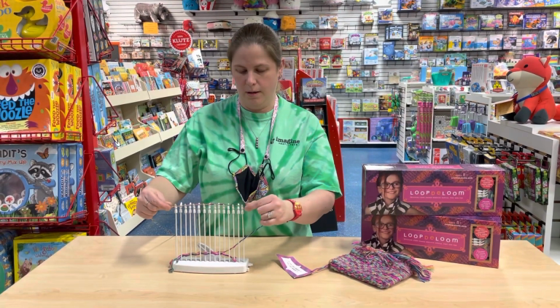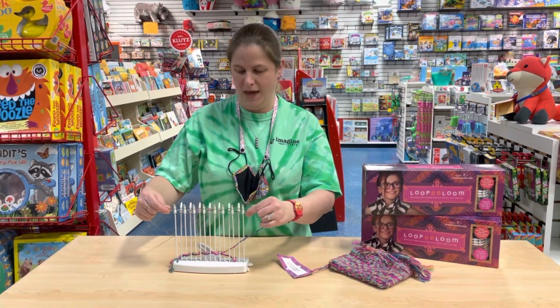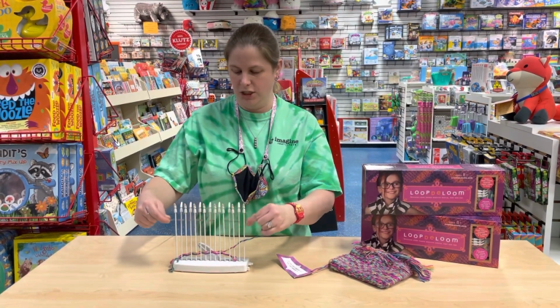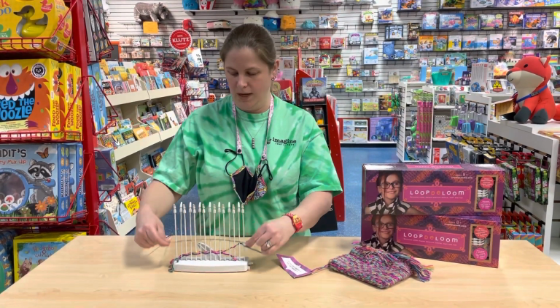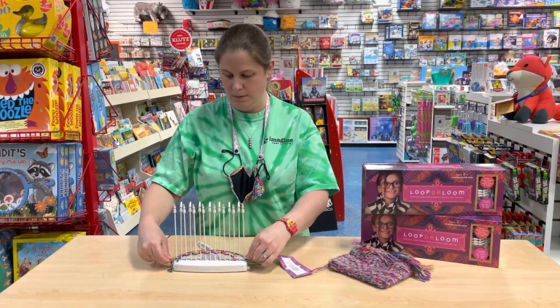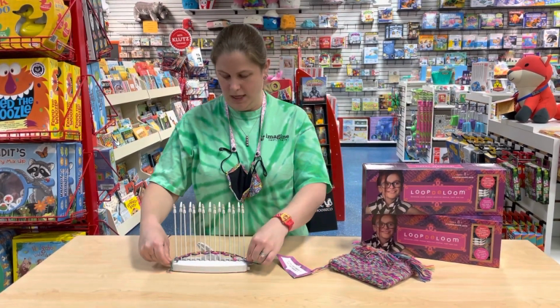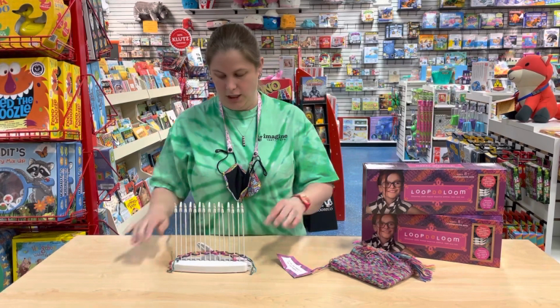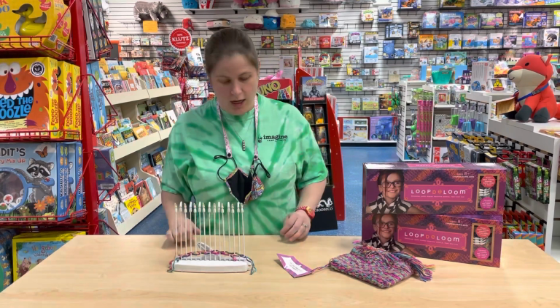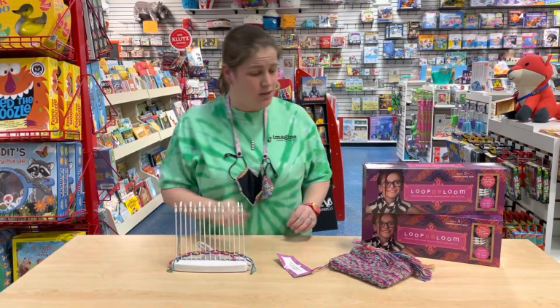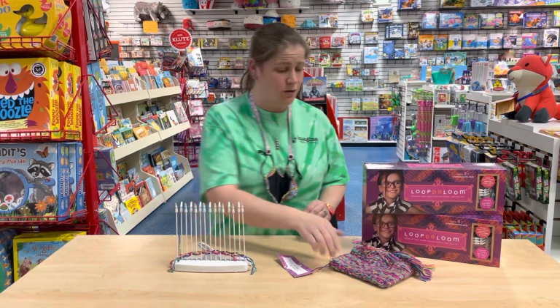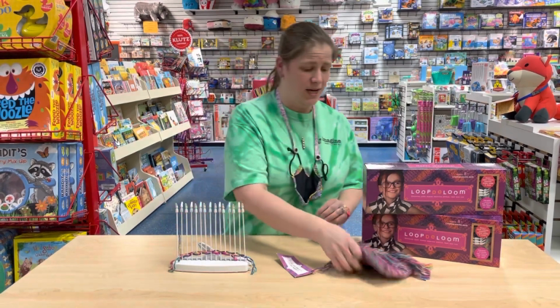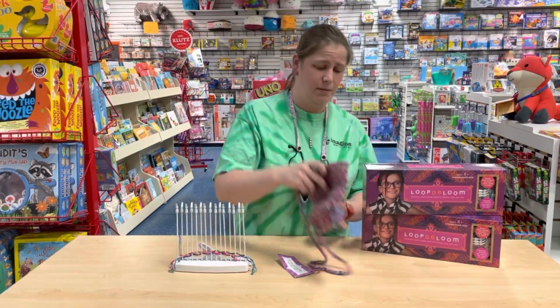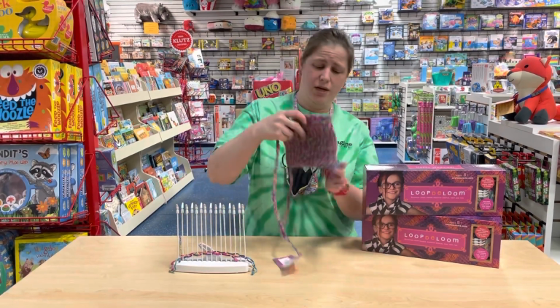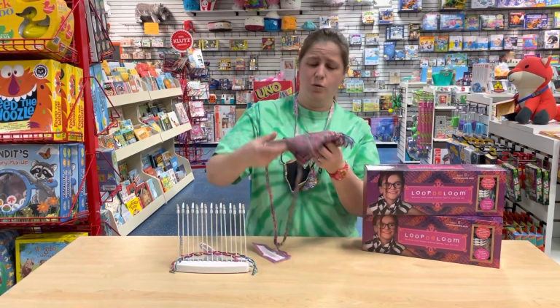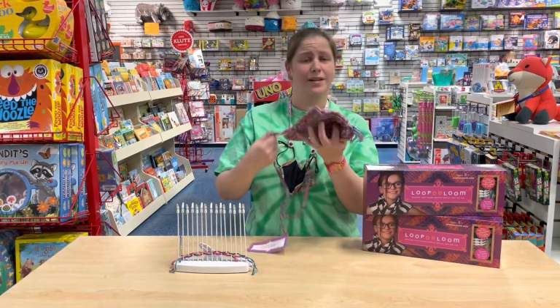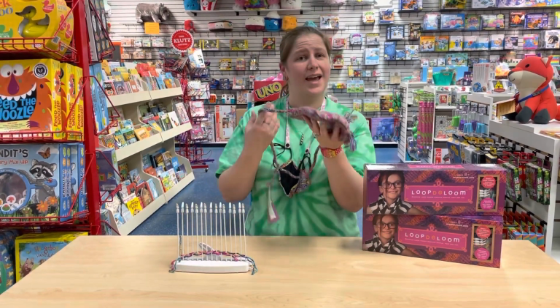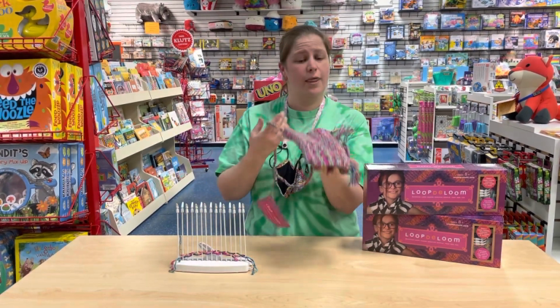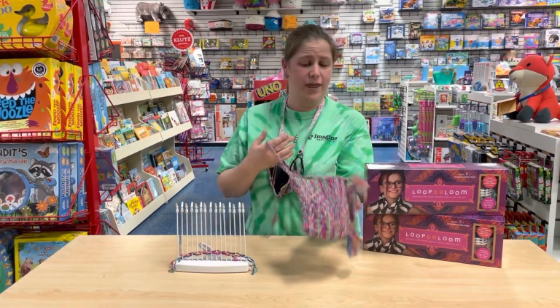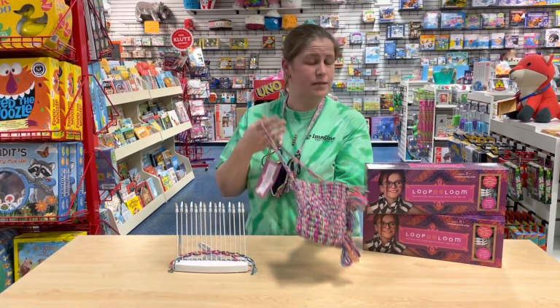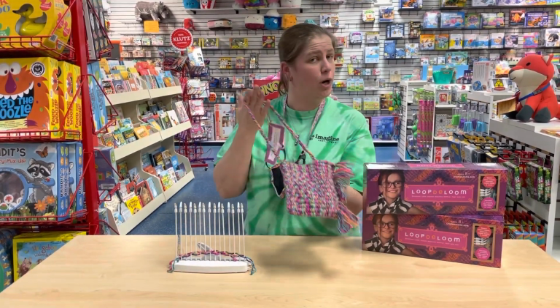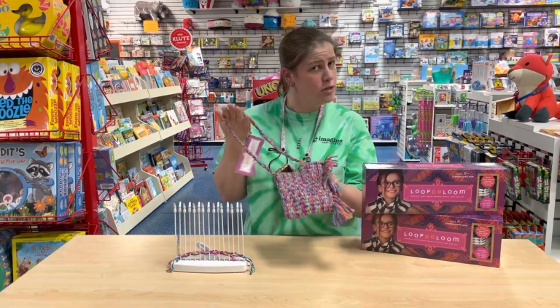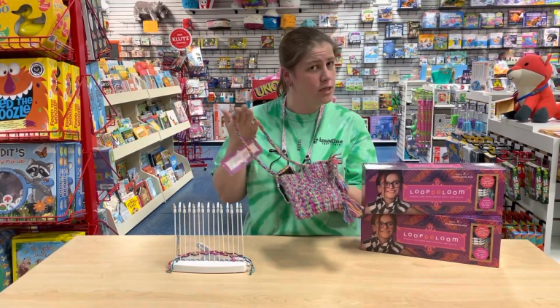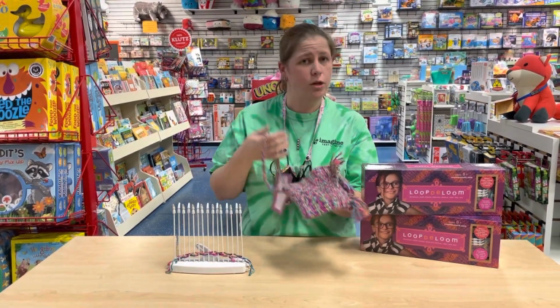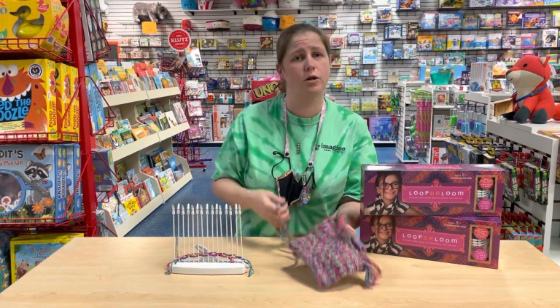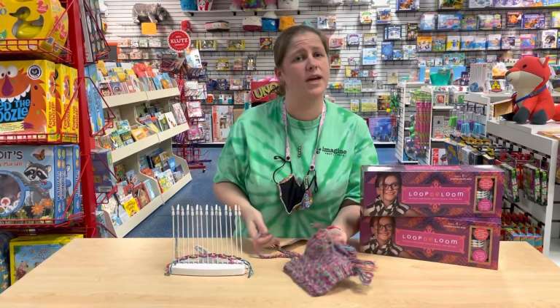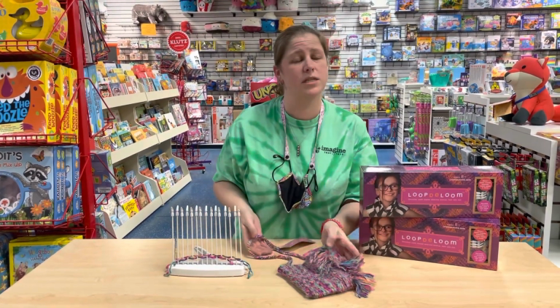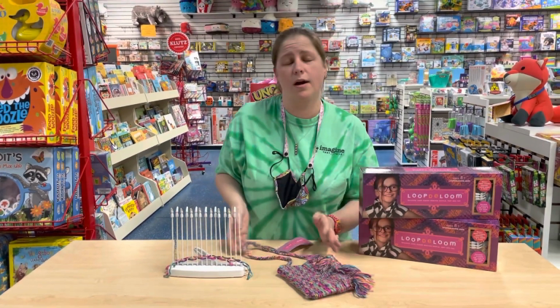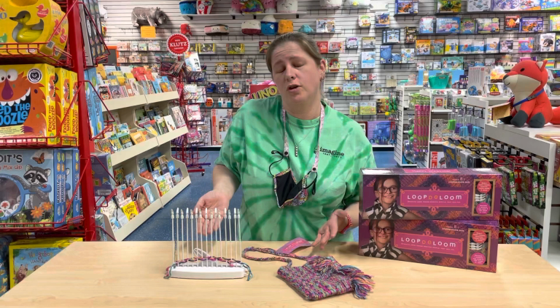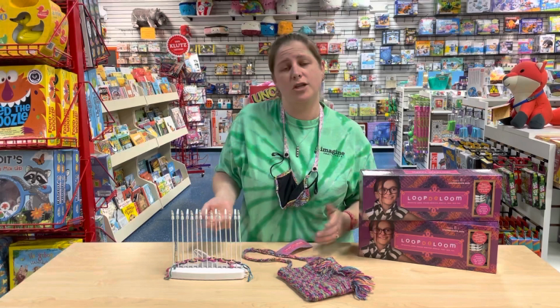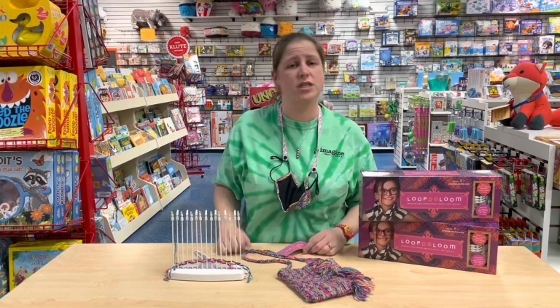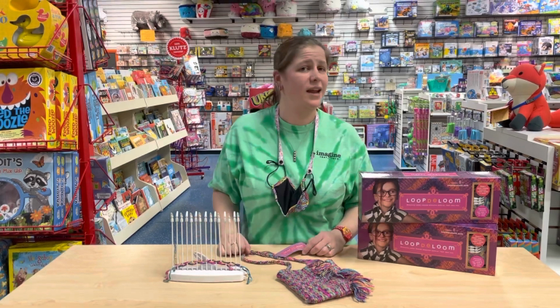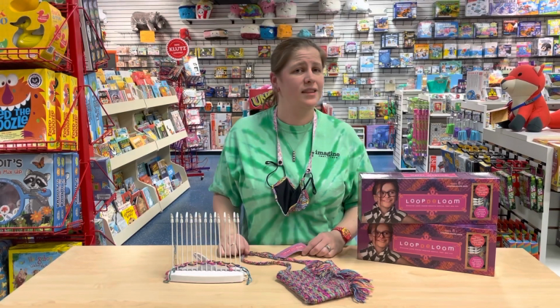Match it. So you can make something cool like this purse. You could make a scarf. You can make just about anything.